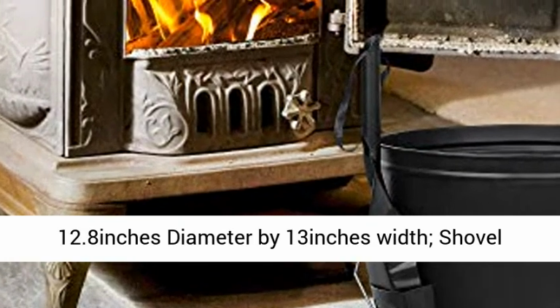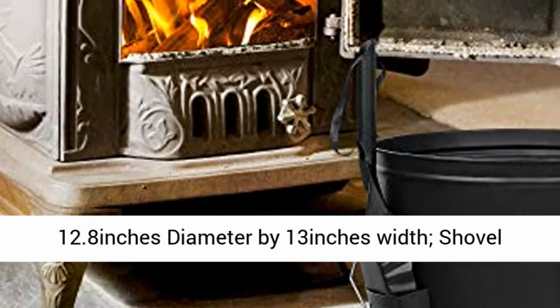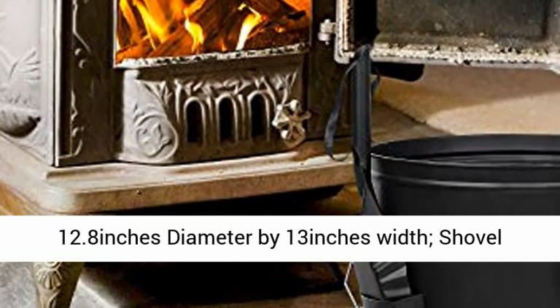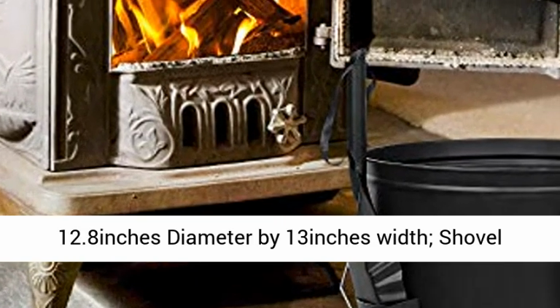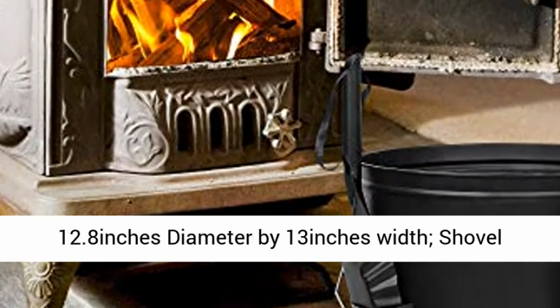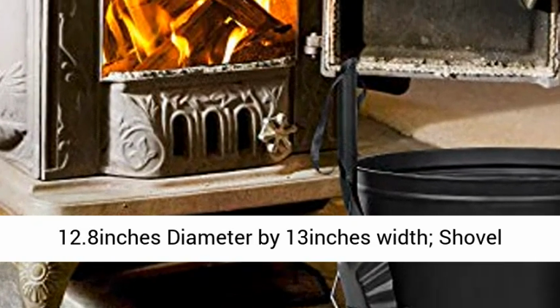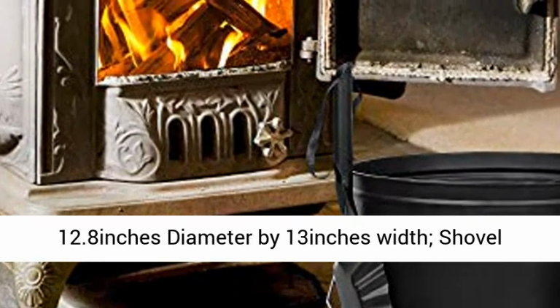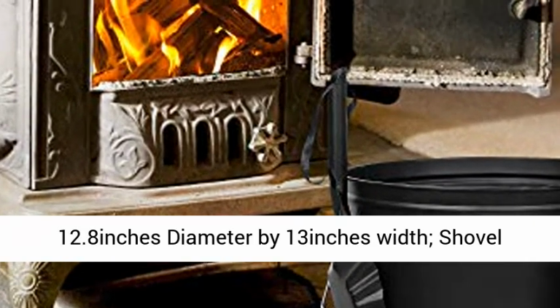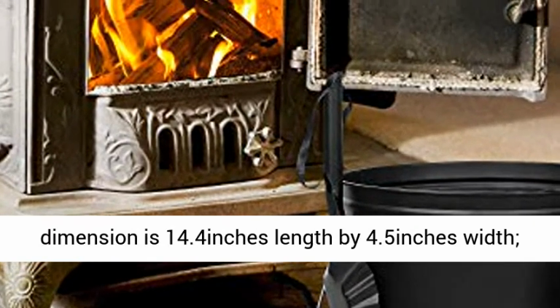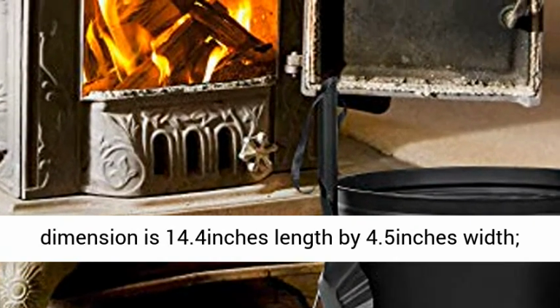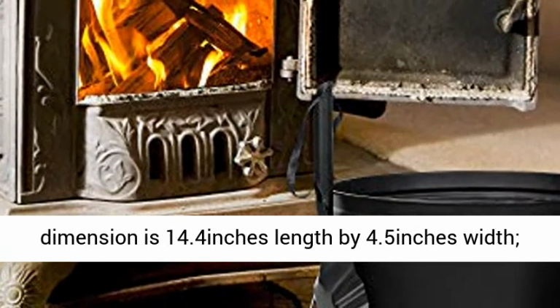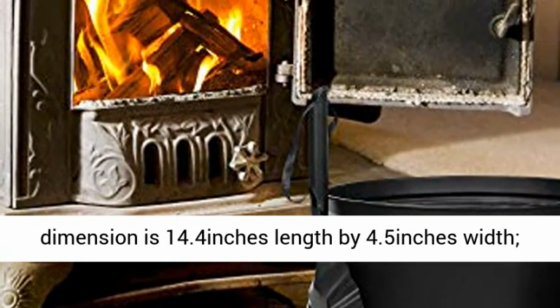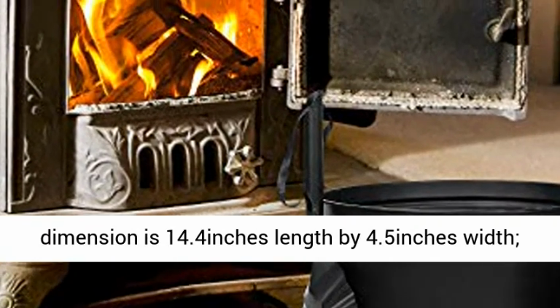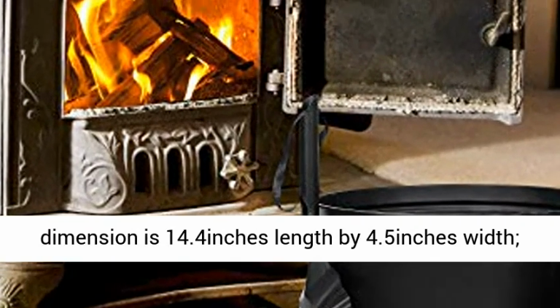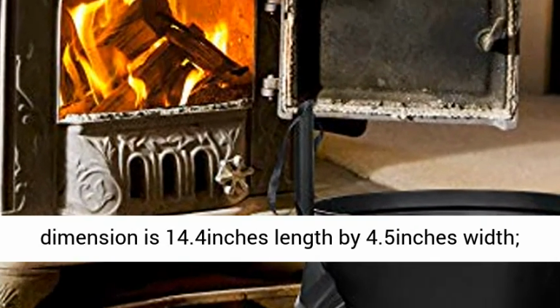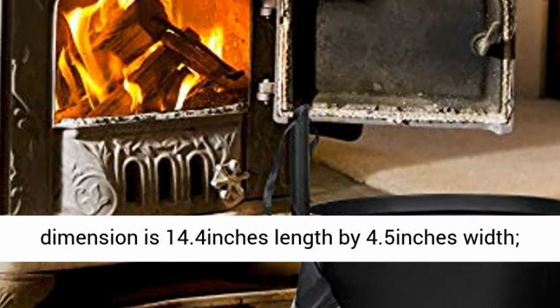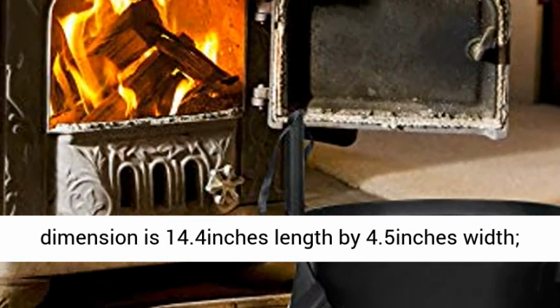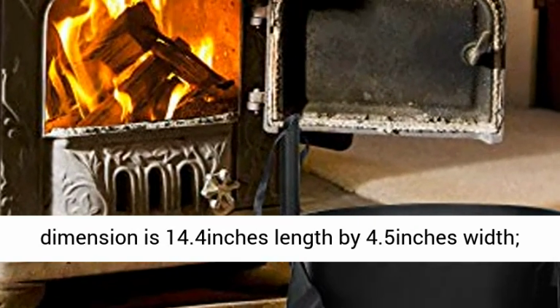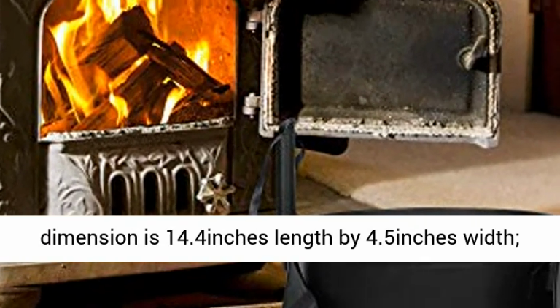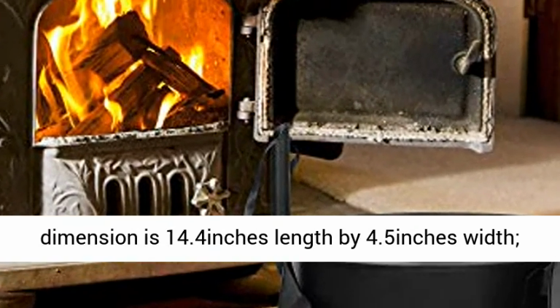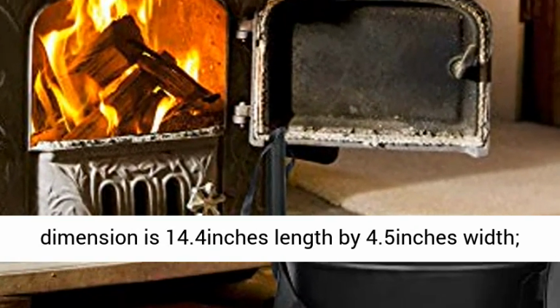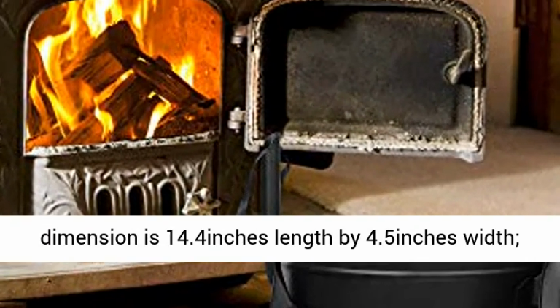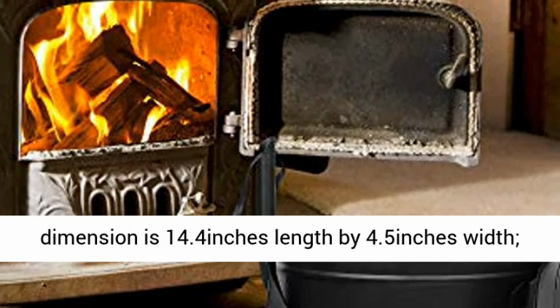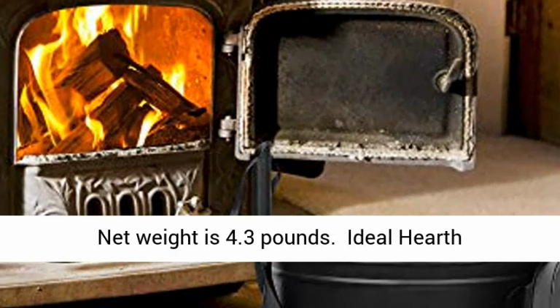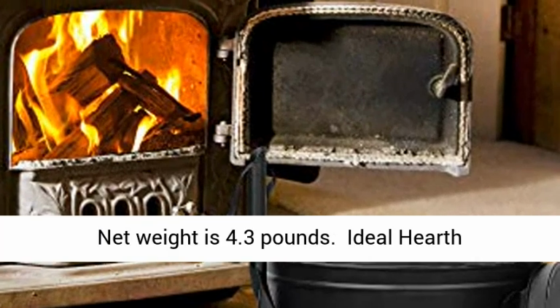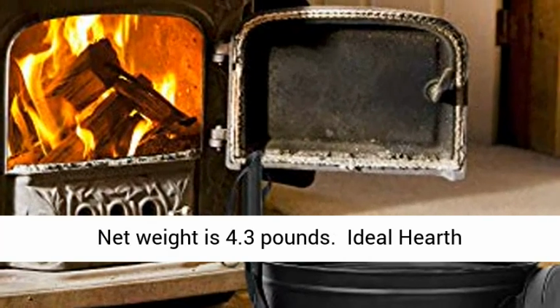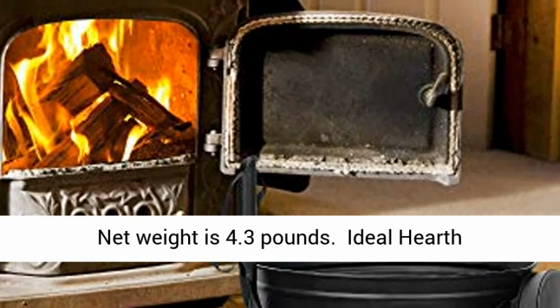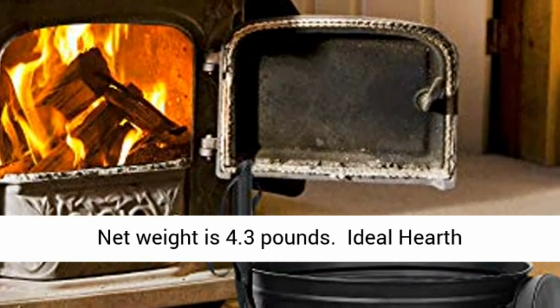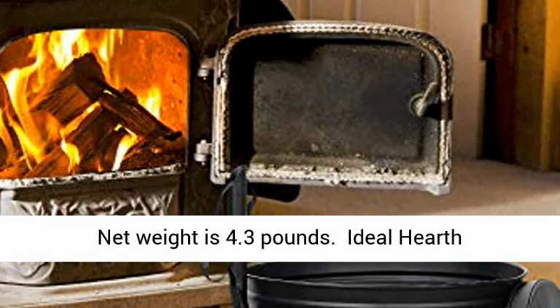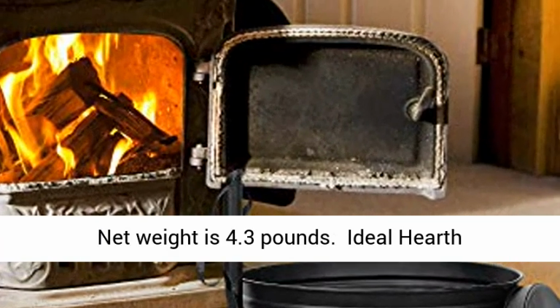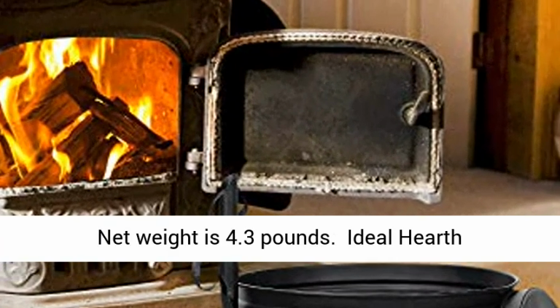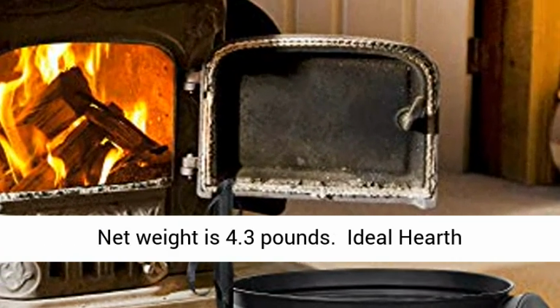Shovel dimensions are 14.4 inches length by 4.5 inches width. Net weight is 4.3 pounds.